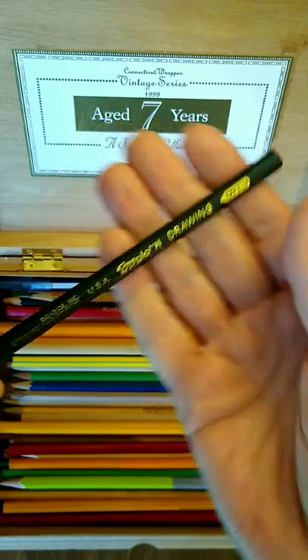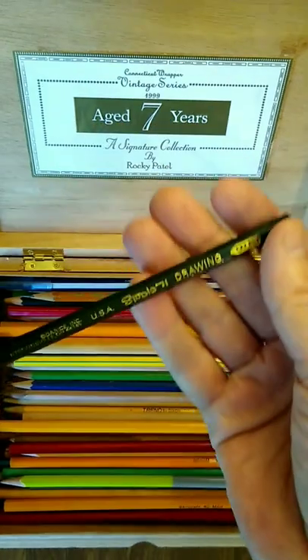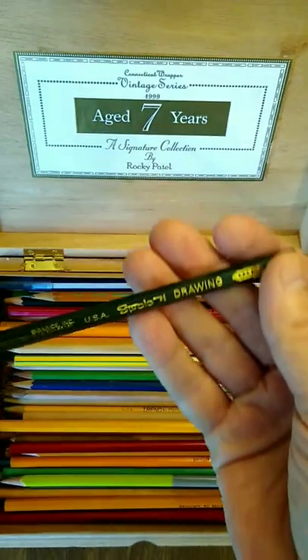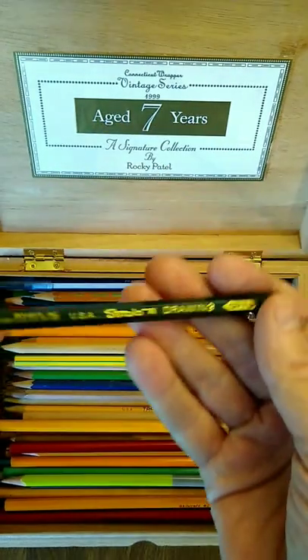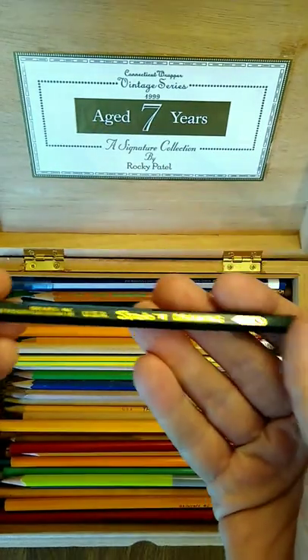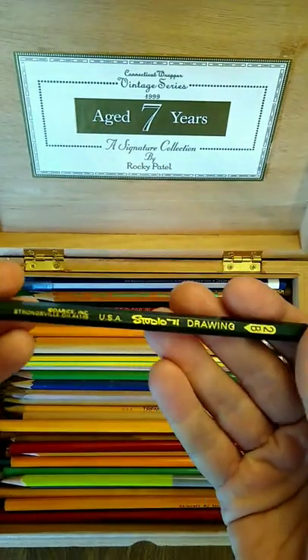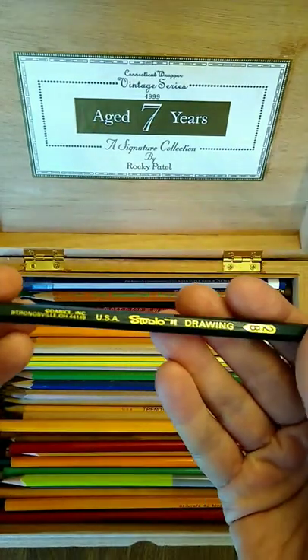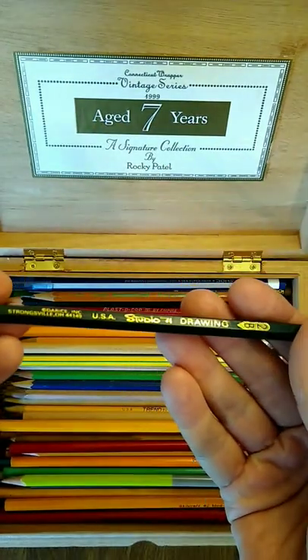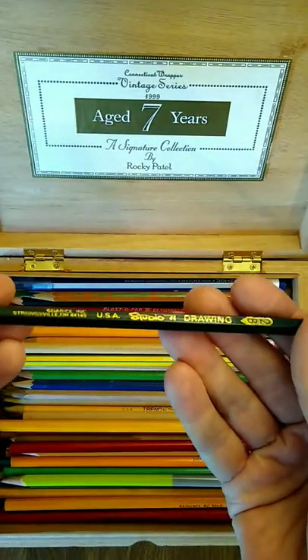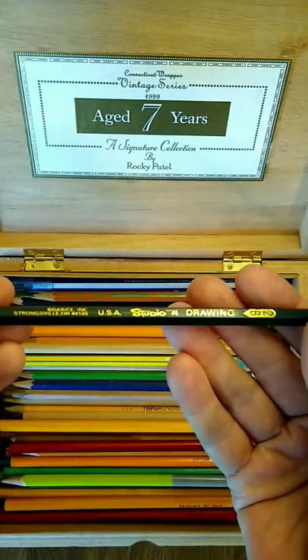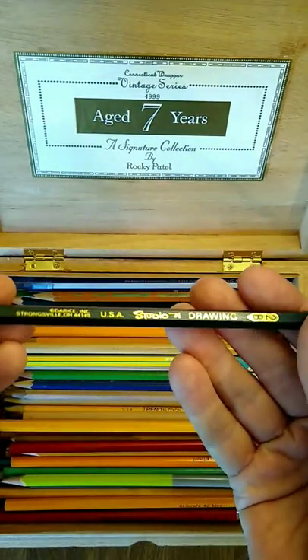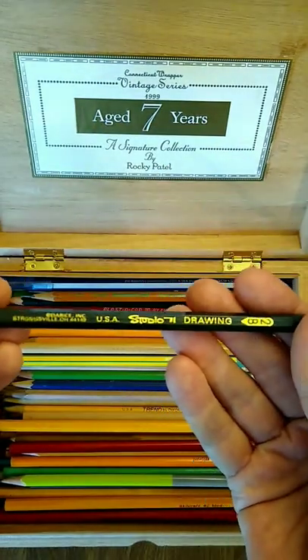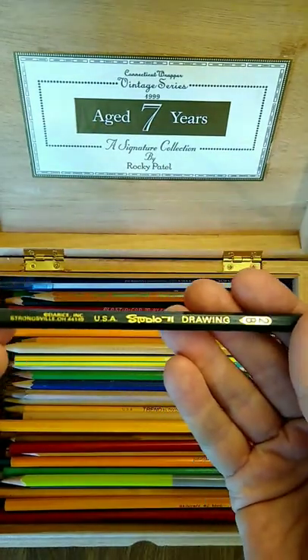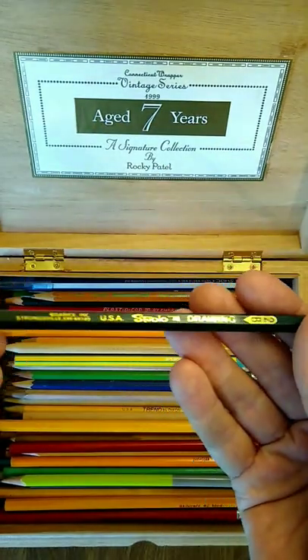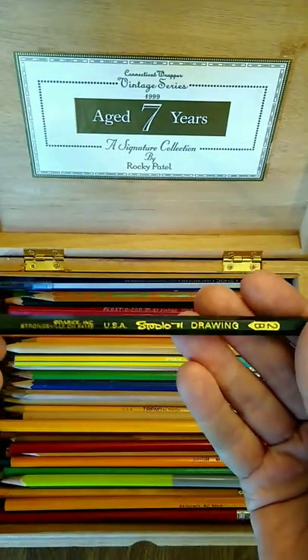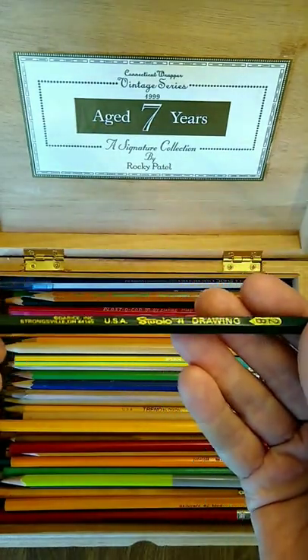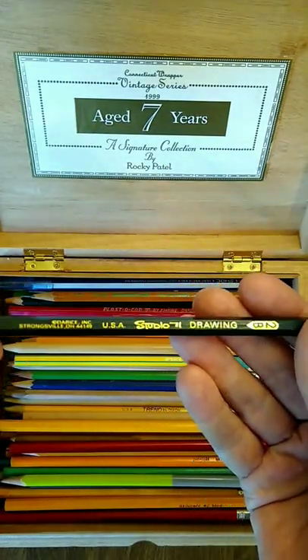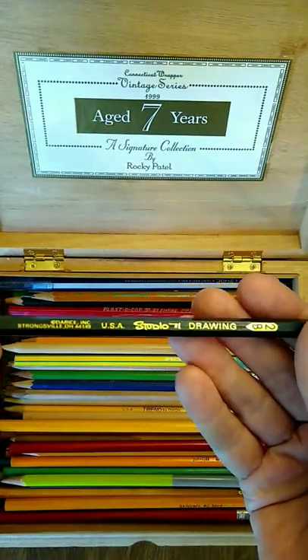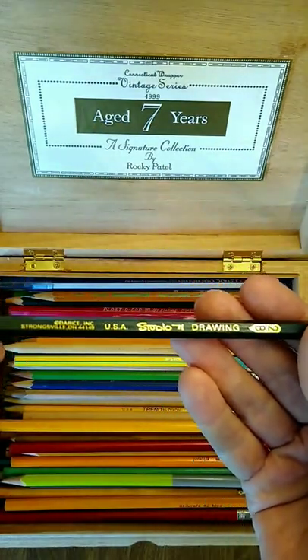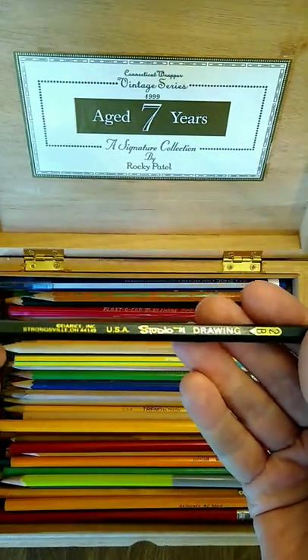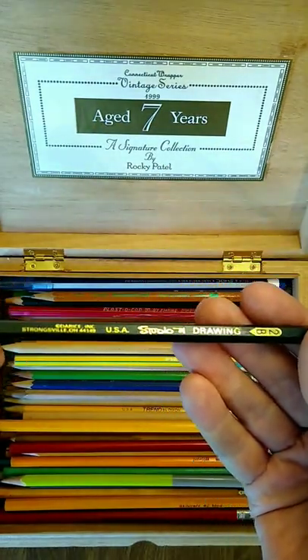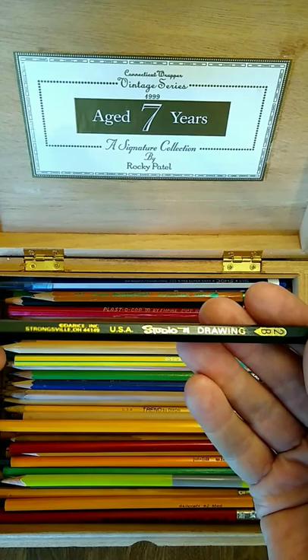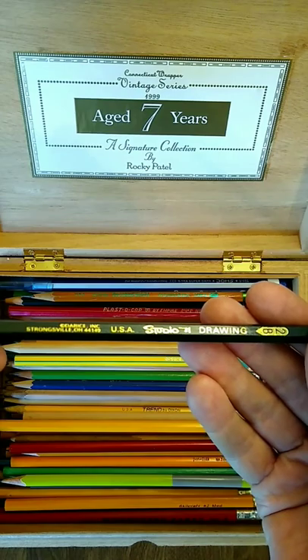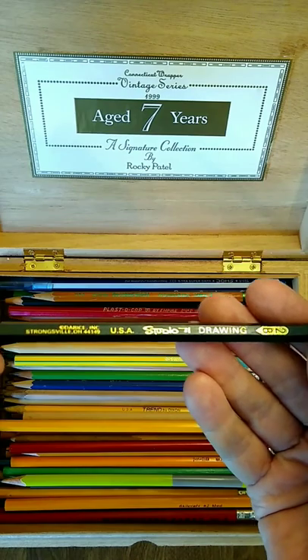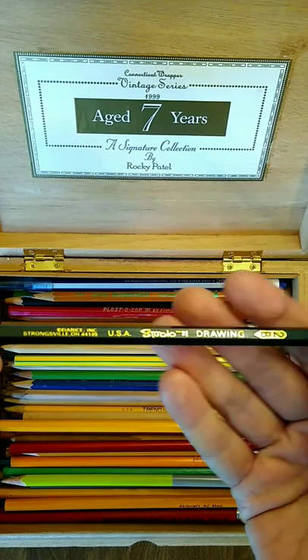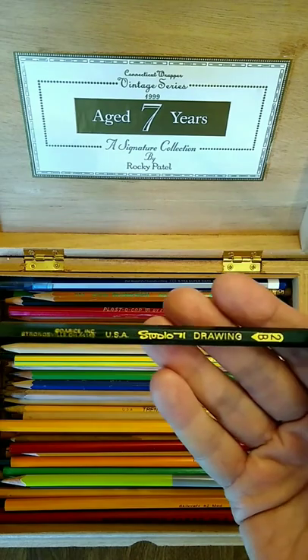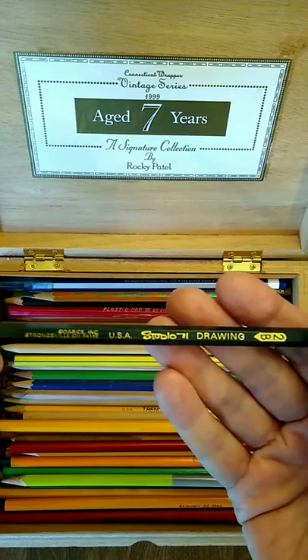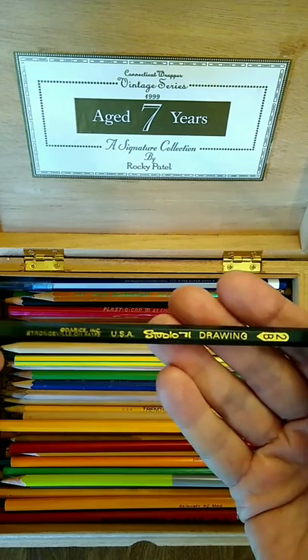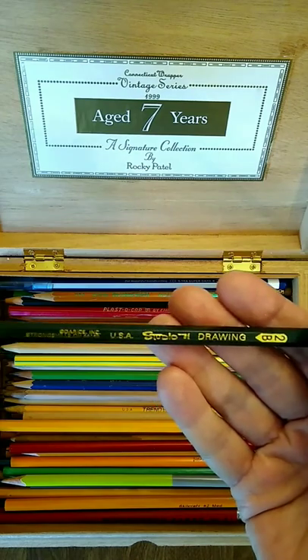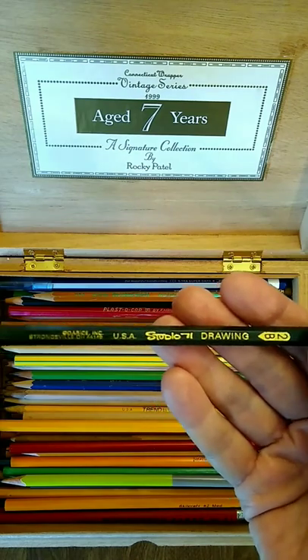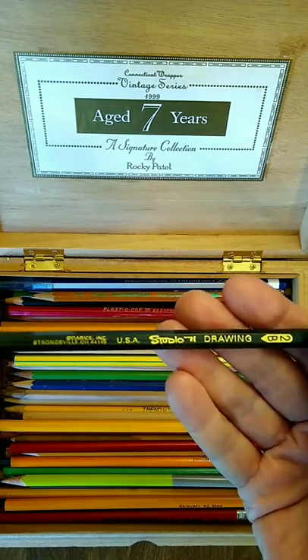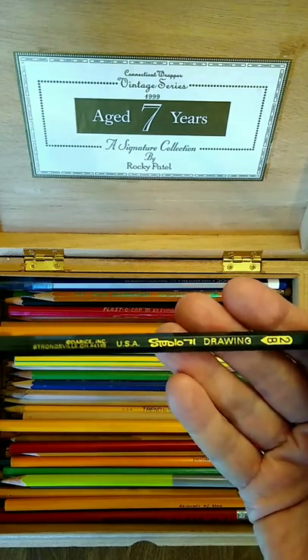Whatever type of shenanigans they were doing at Pat Catan's probably caused them to go out of business.